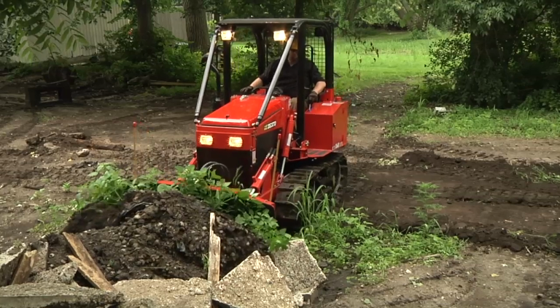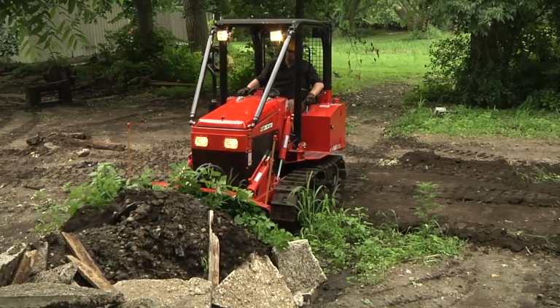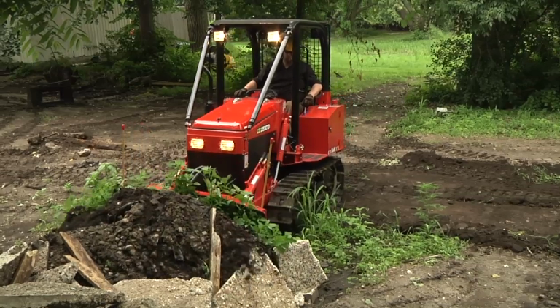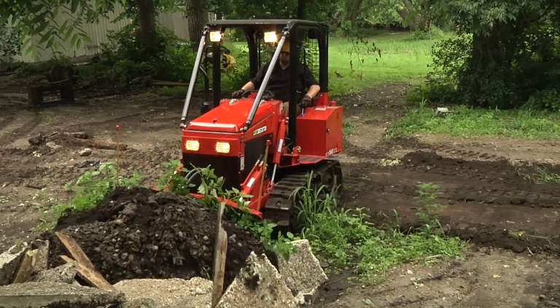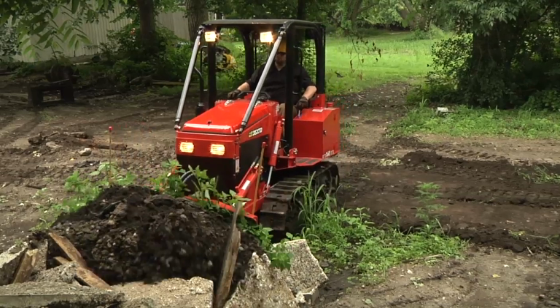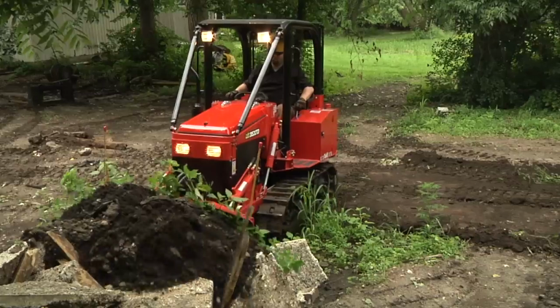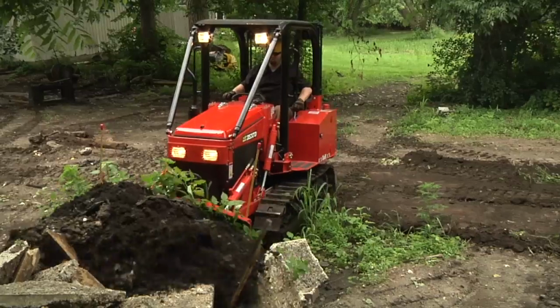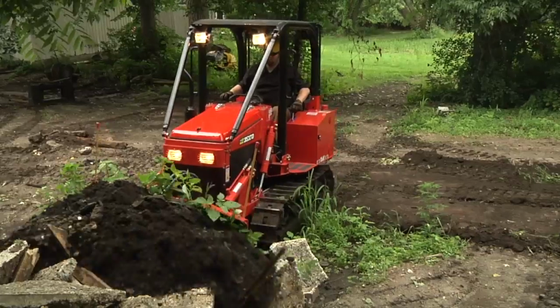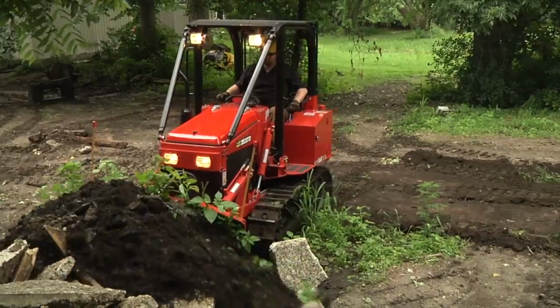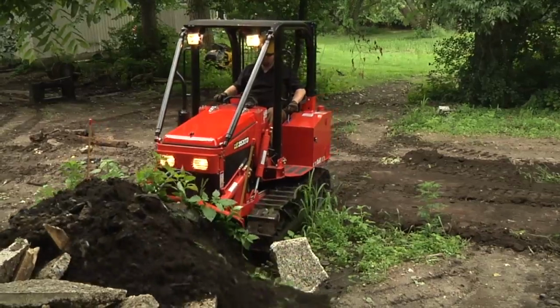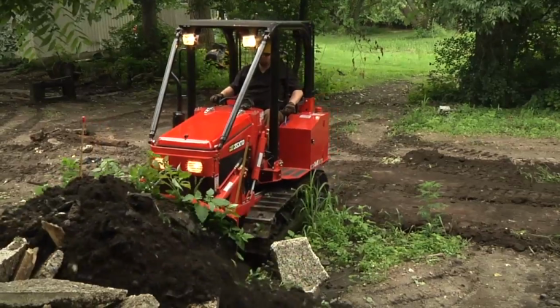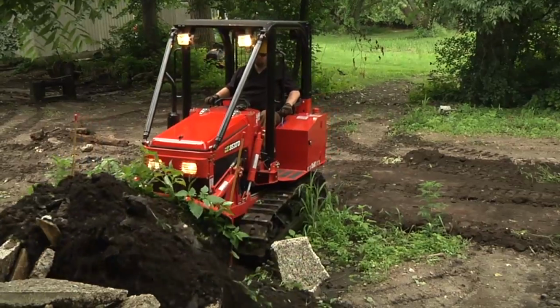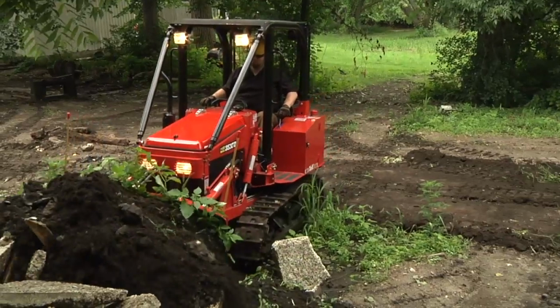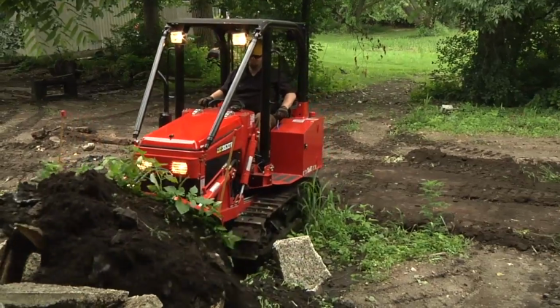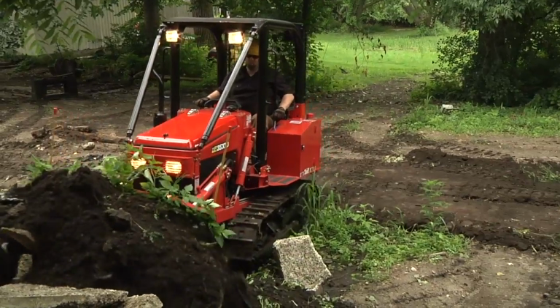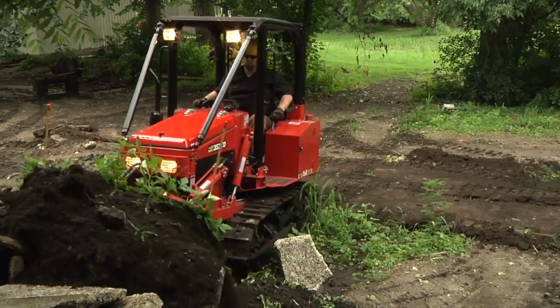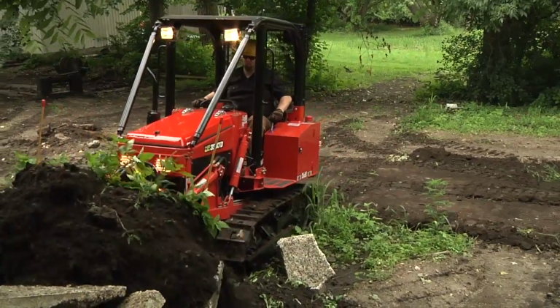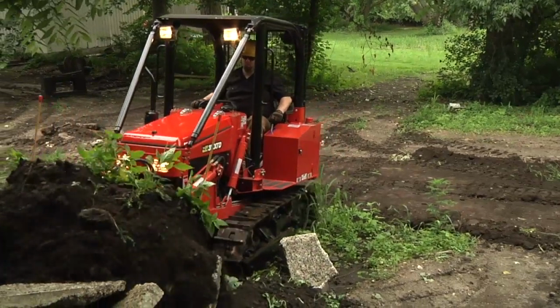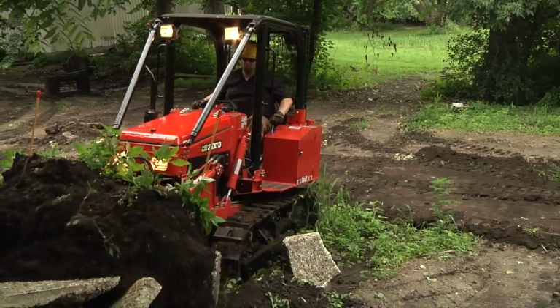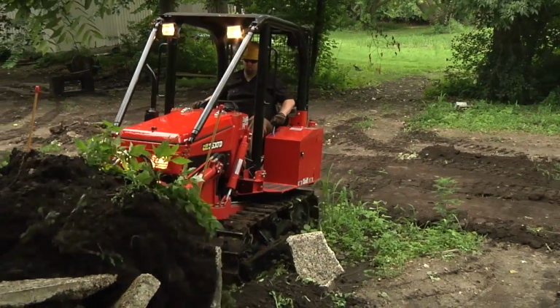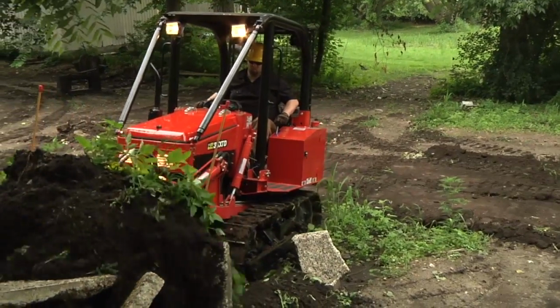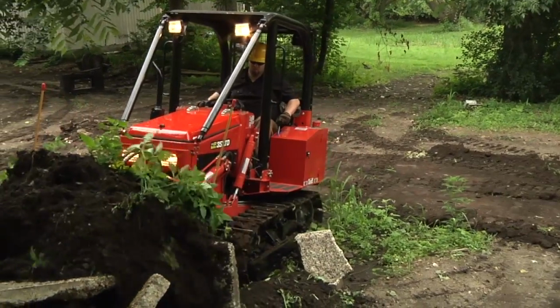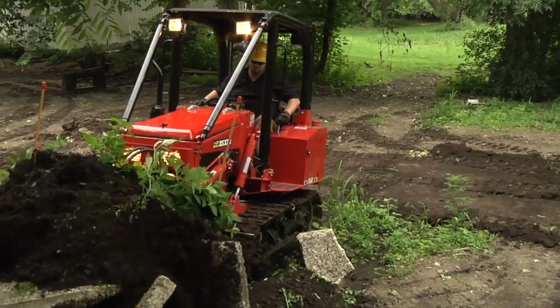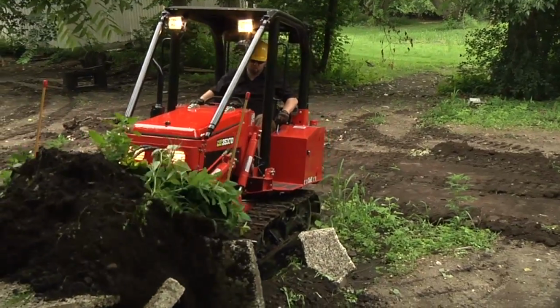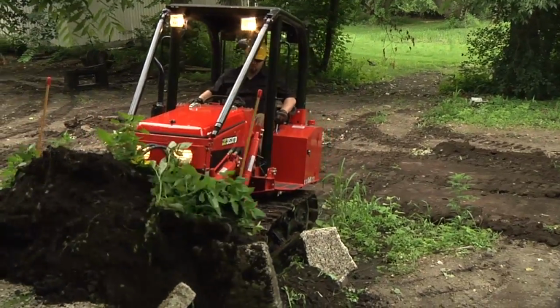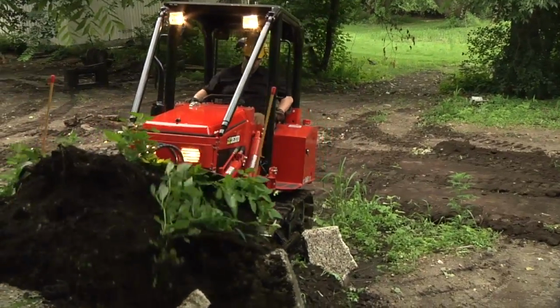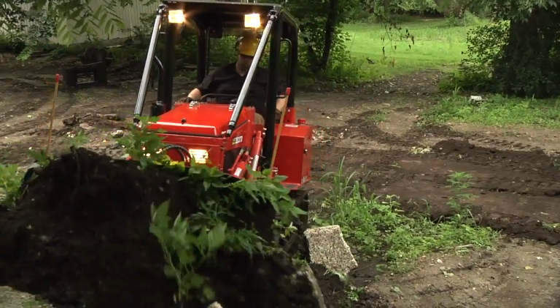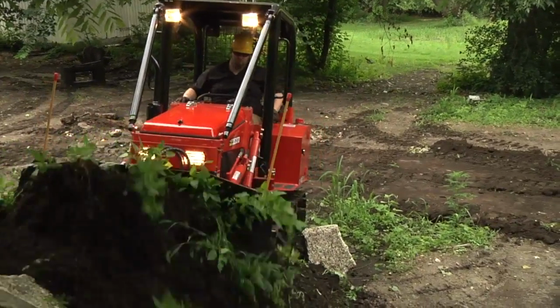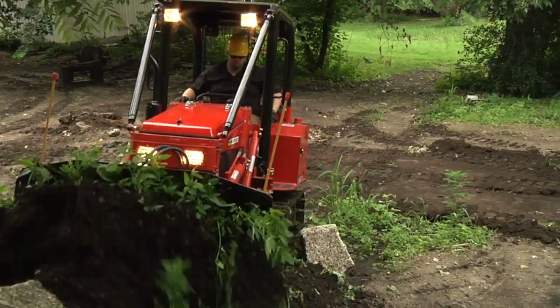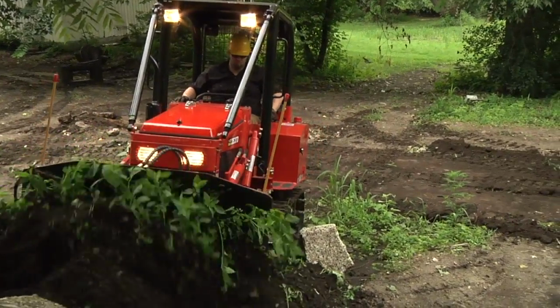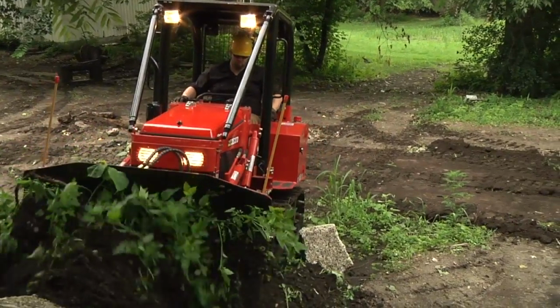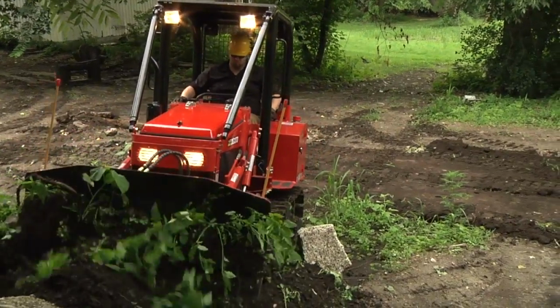Take control of your toughest jobs with the strong and versatile Nortrac 35 XTD Bulldozer.